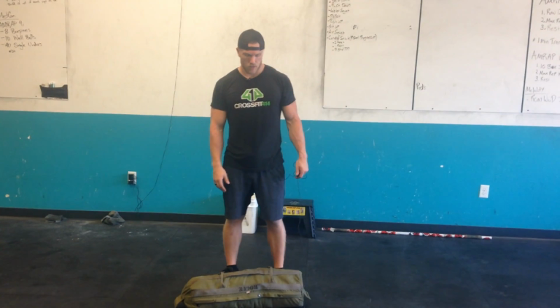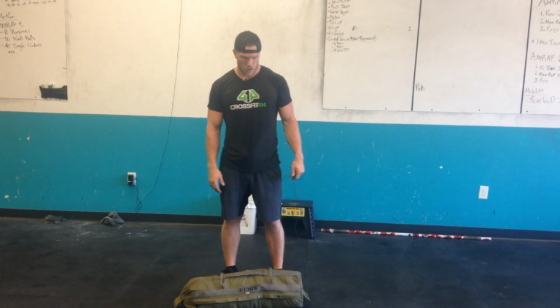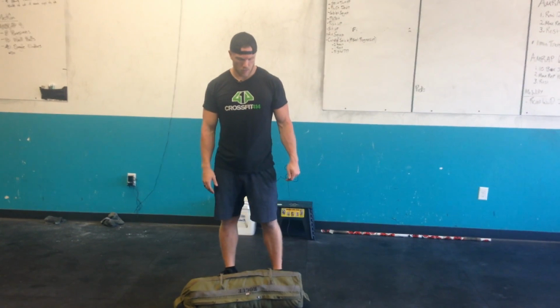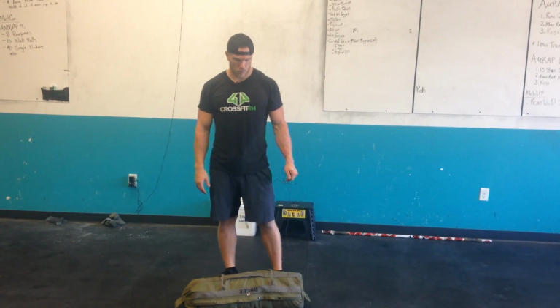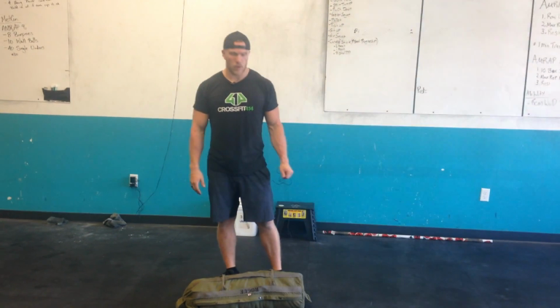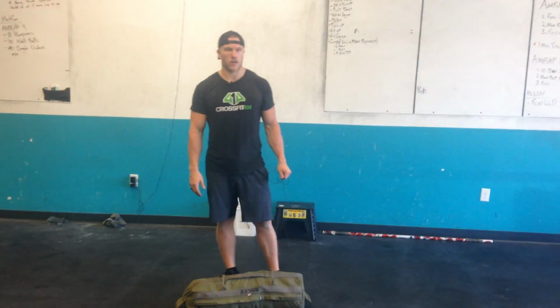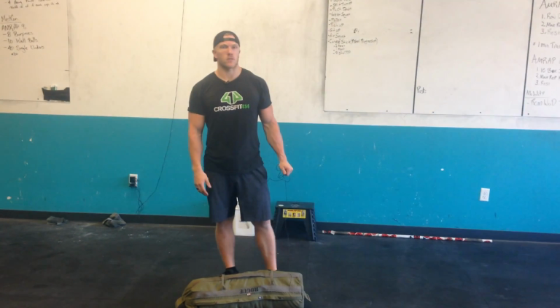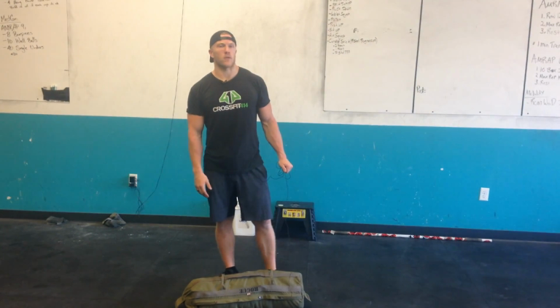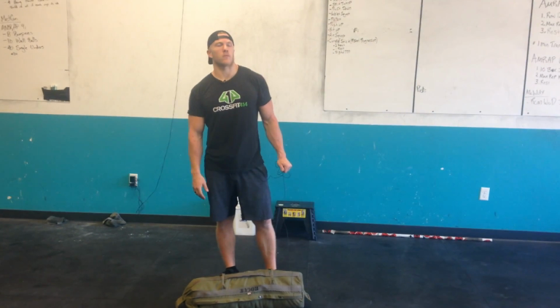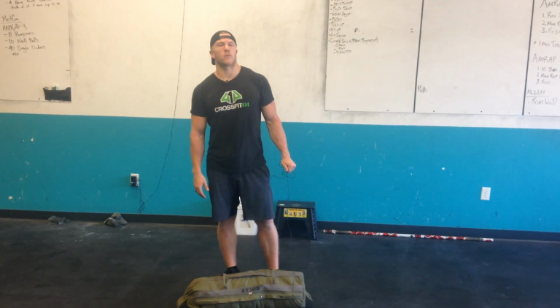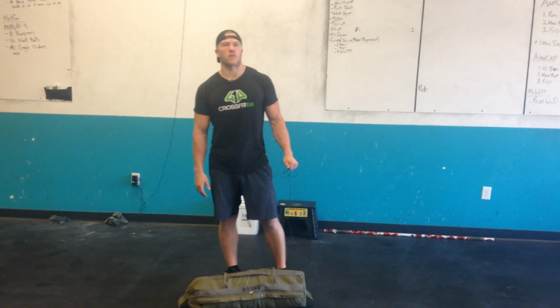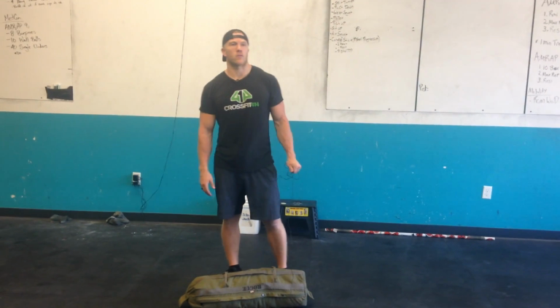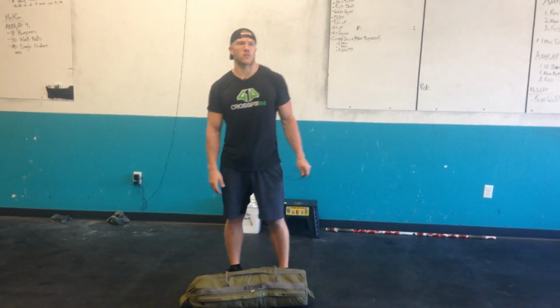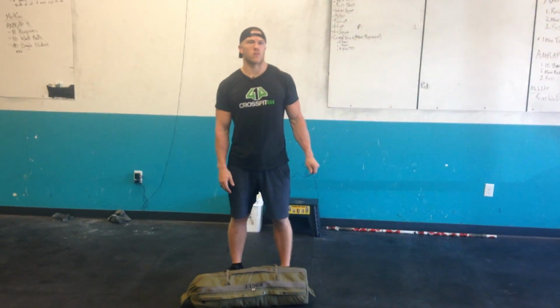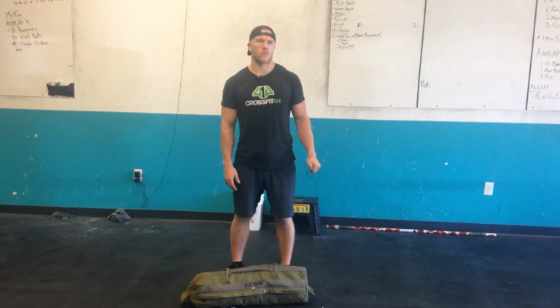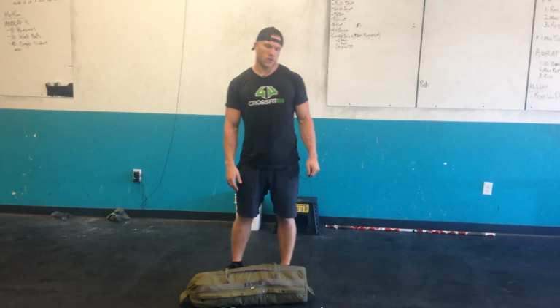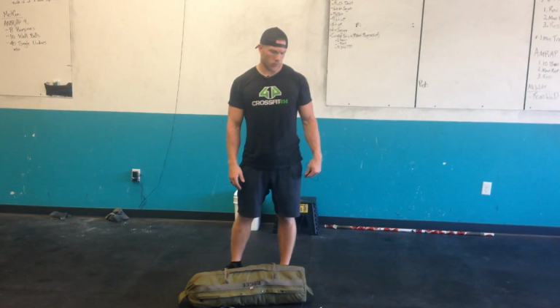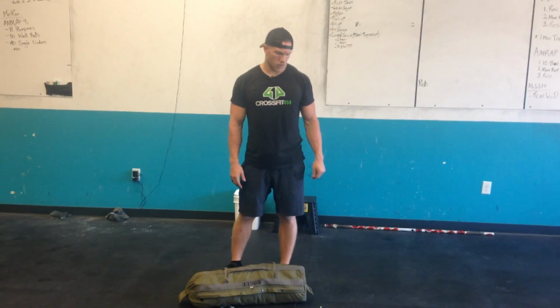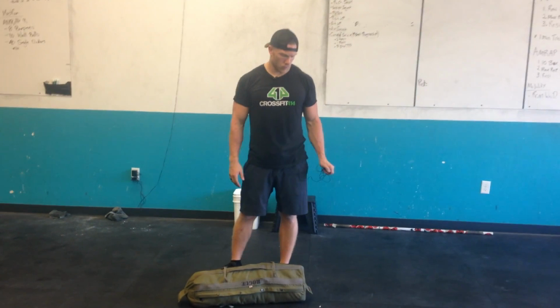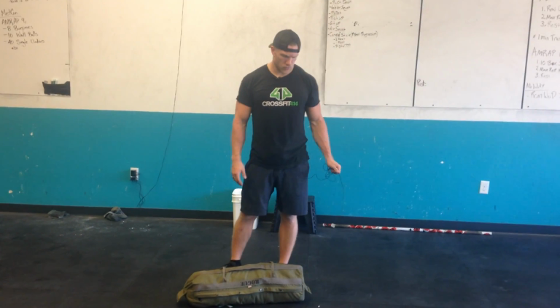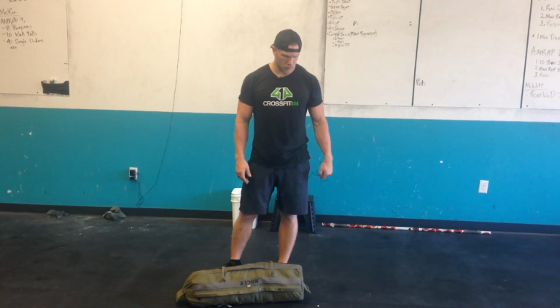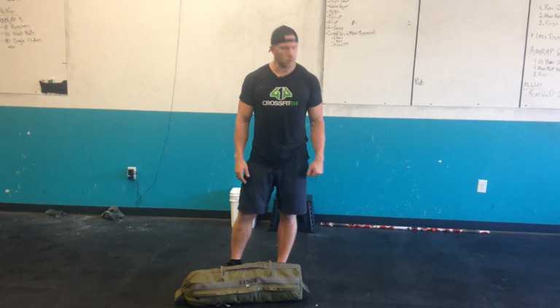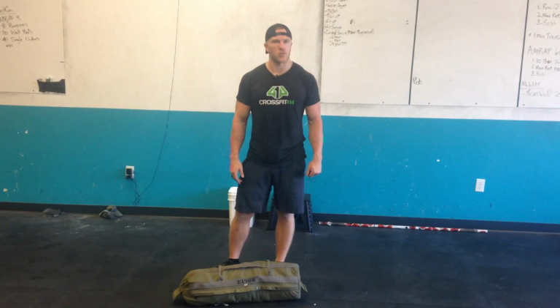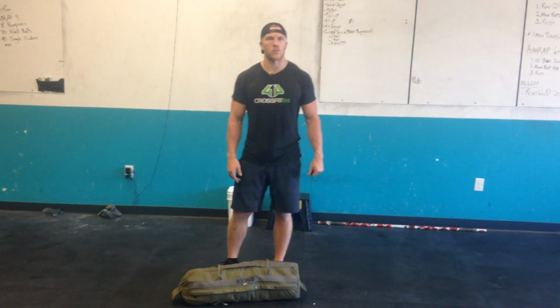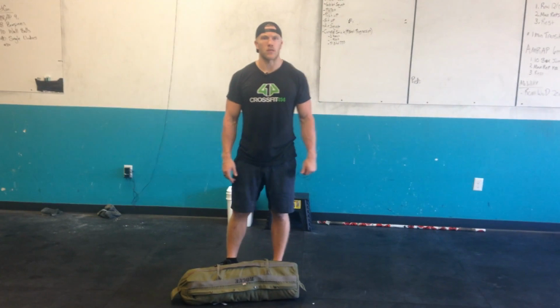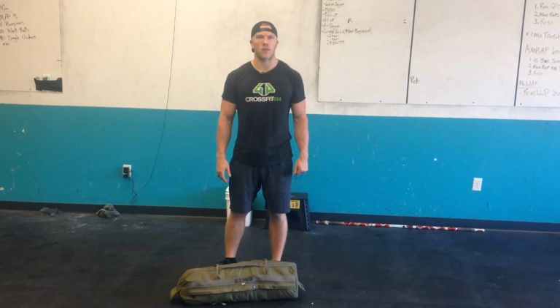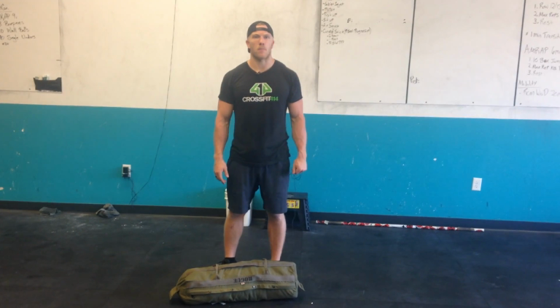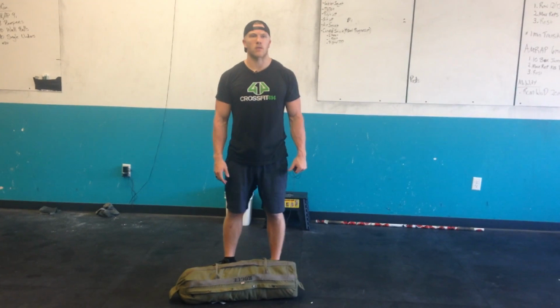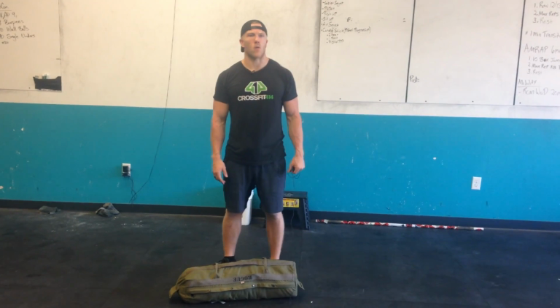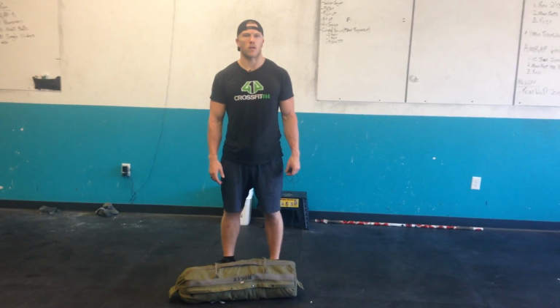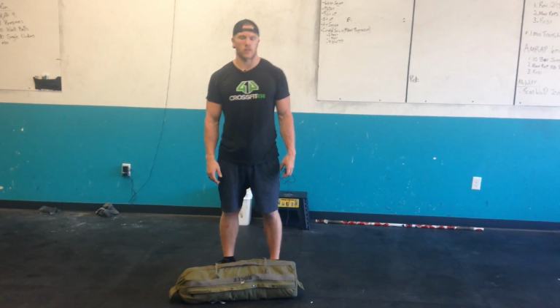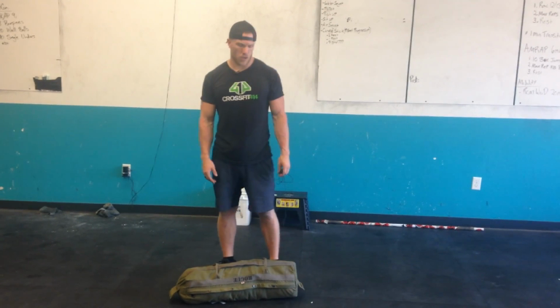Hey, welcome back guys. We're going through another quick tutorial video for you. We're introducing you to the Sandbag Squat Clean today.